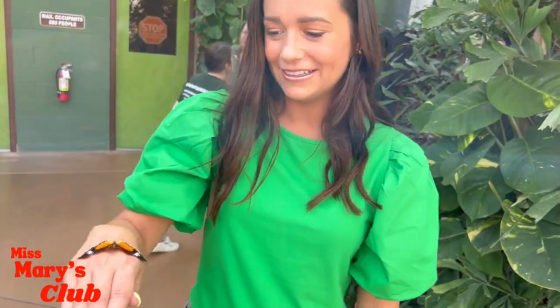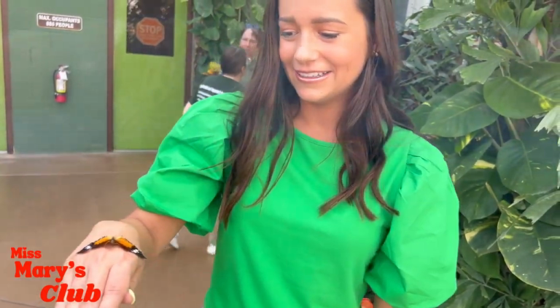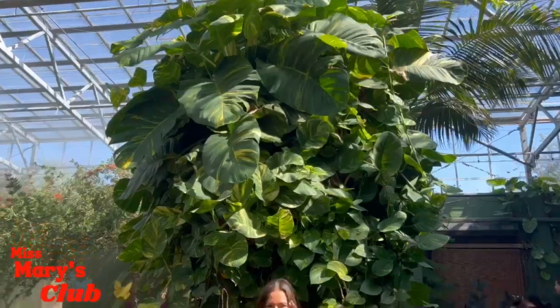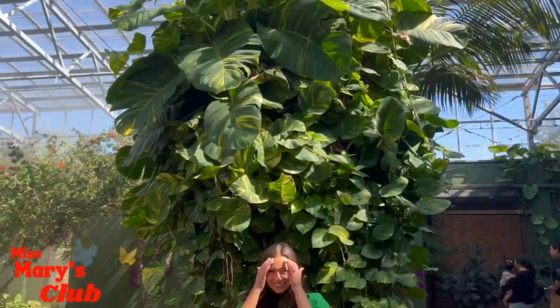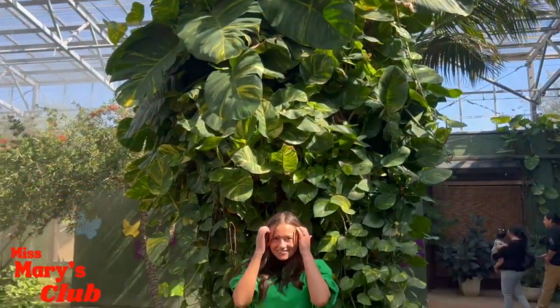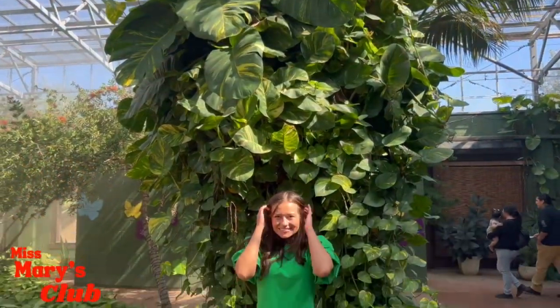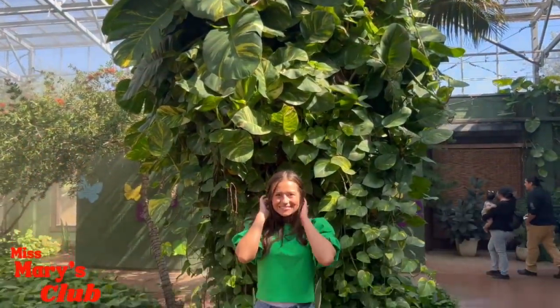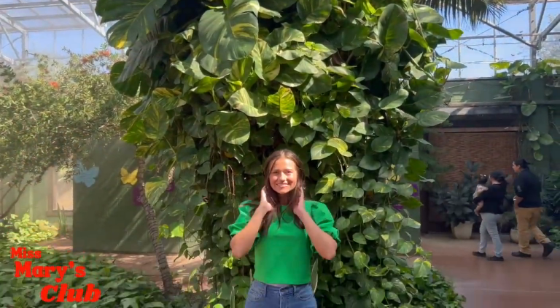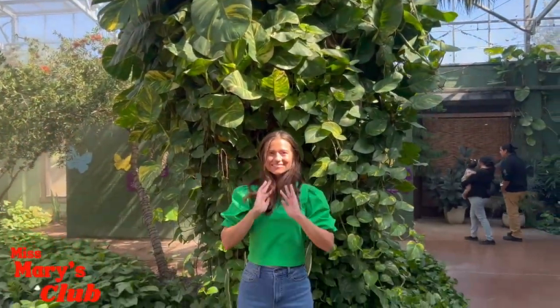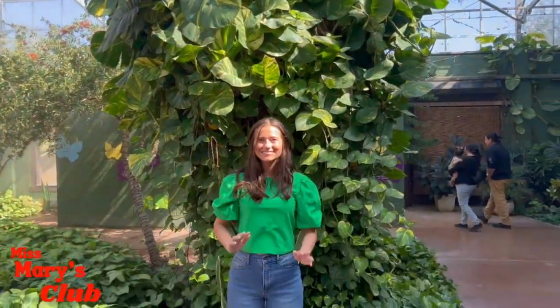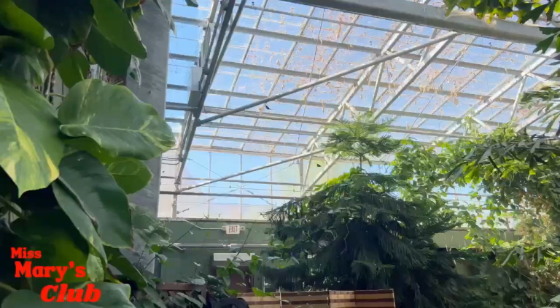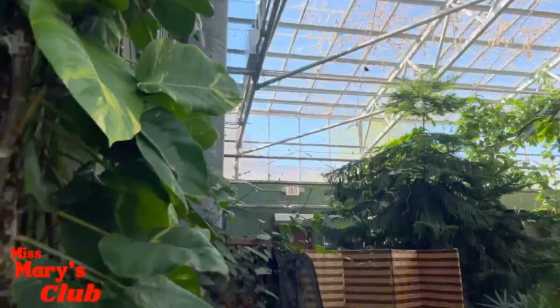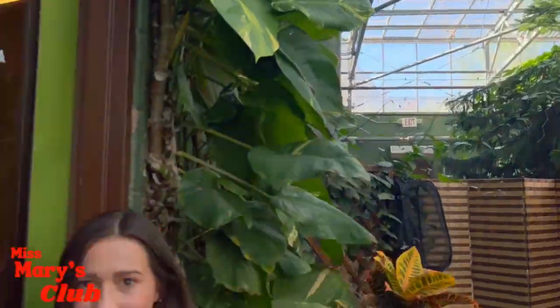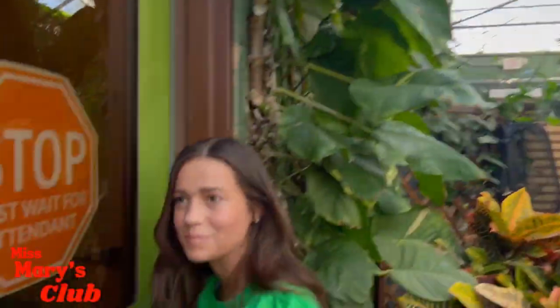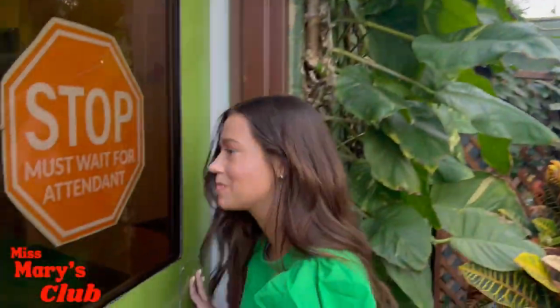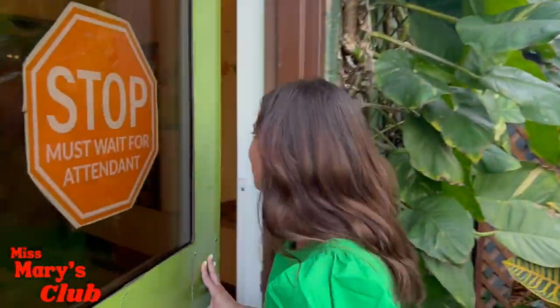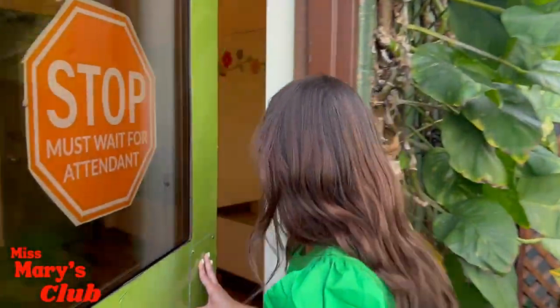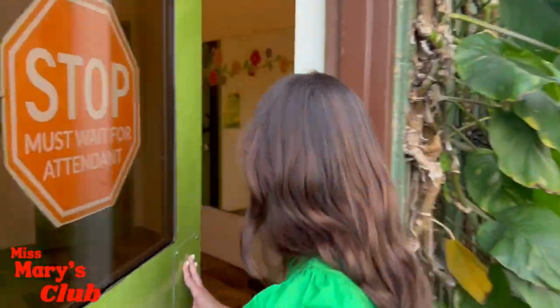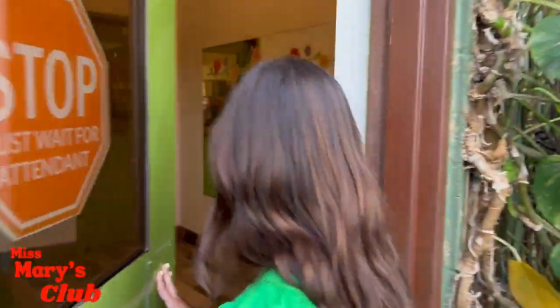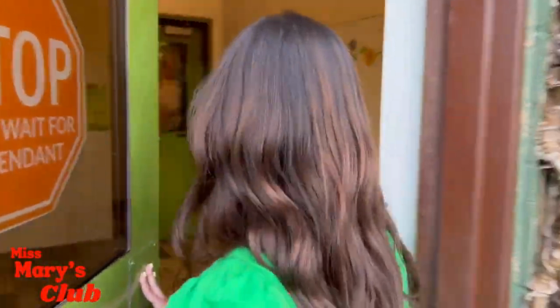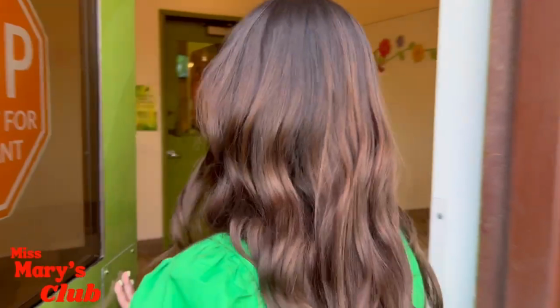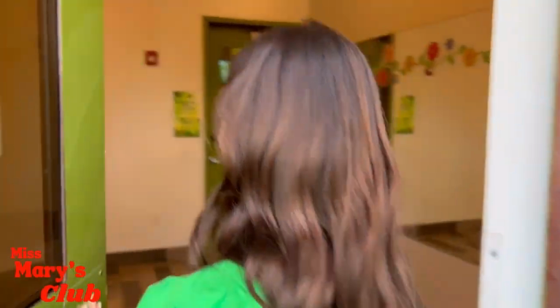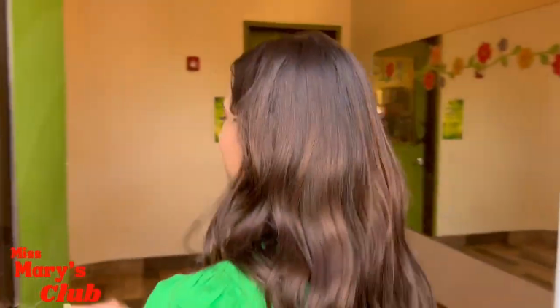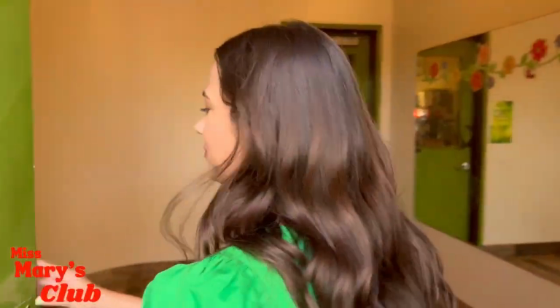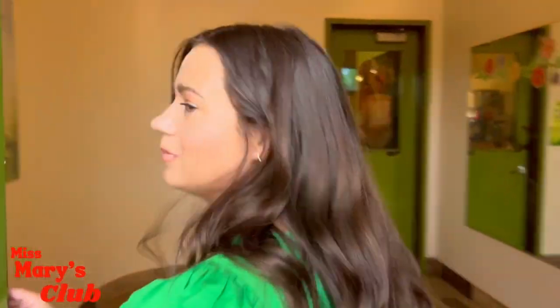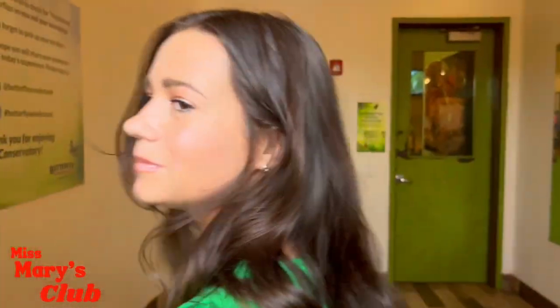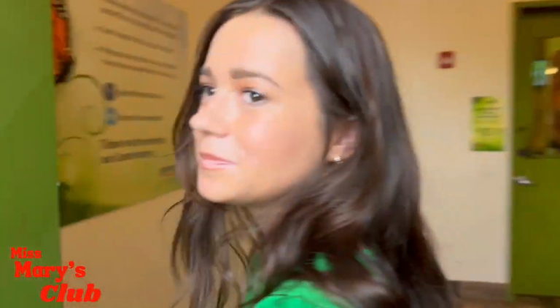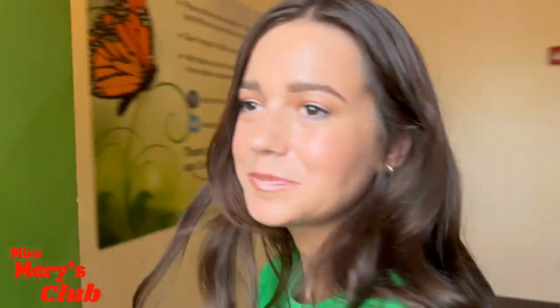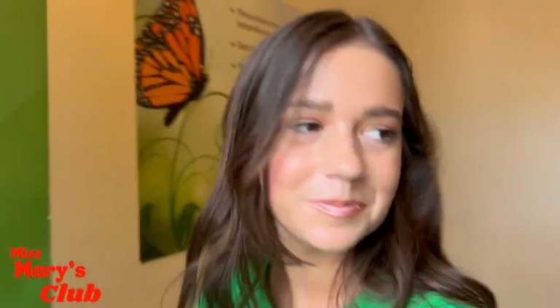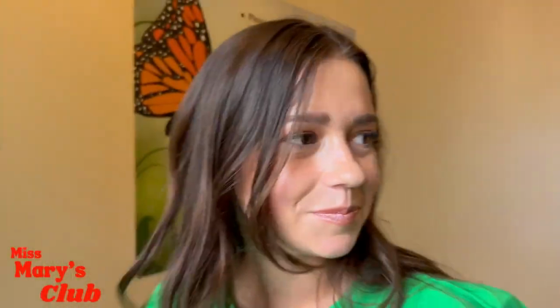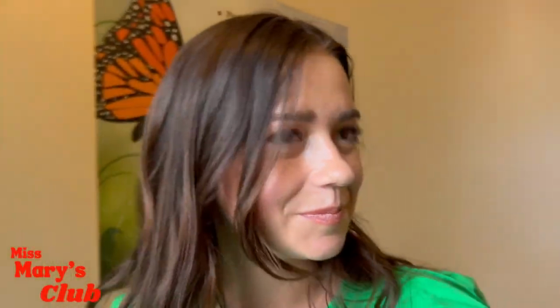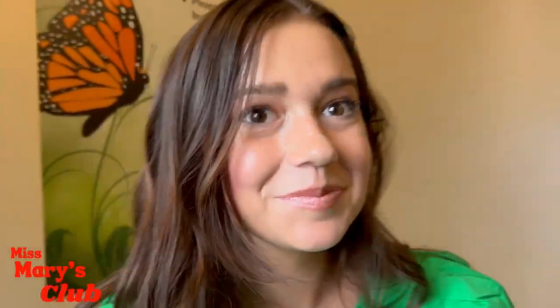Today was so fun. Time to go. Thanks for coming on this fun field trip. Bye.